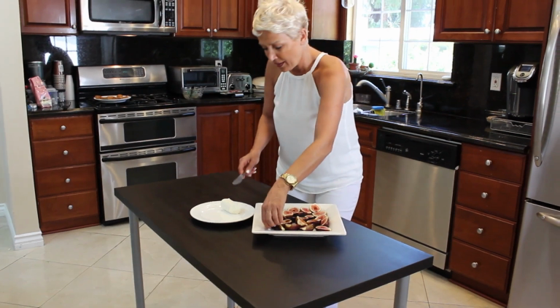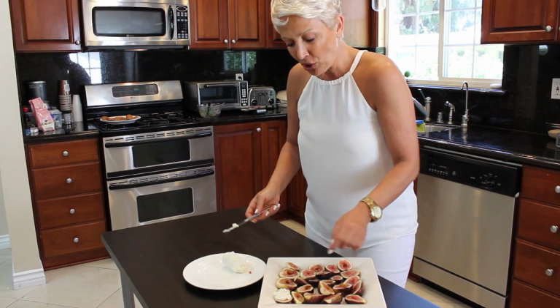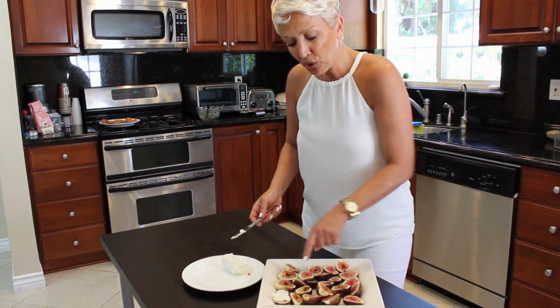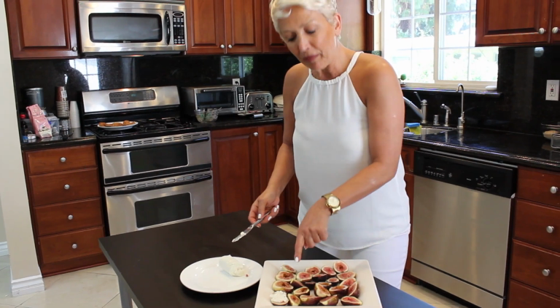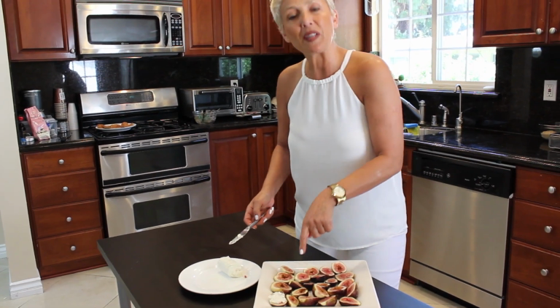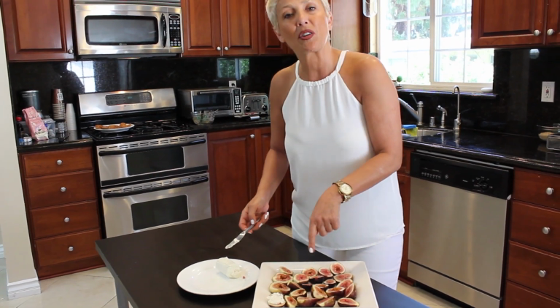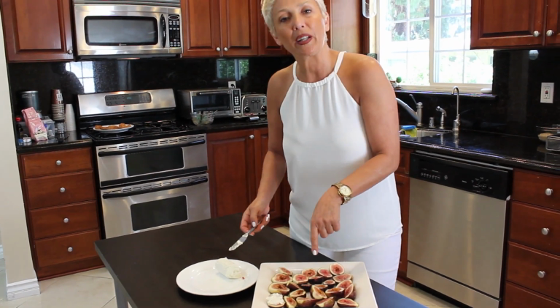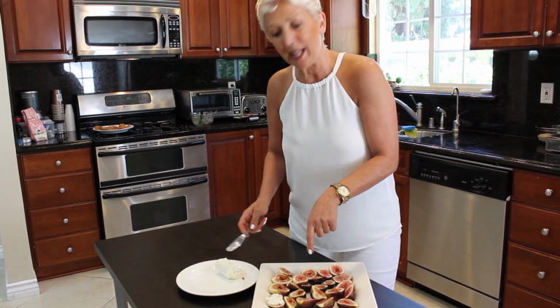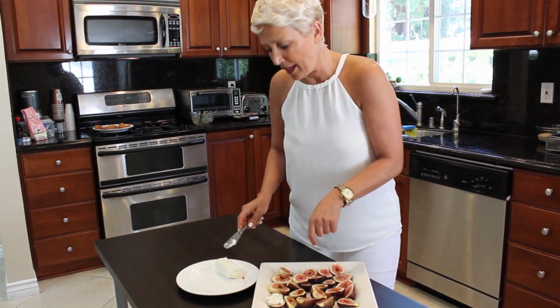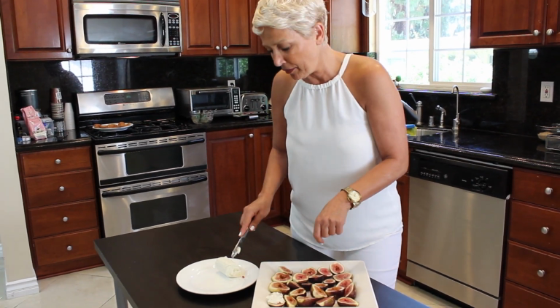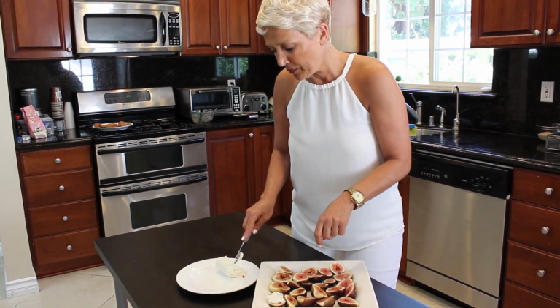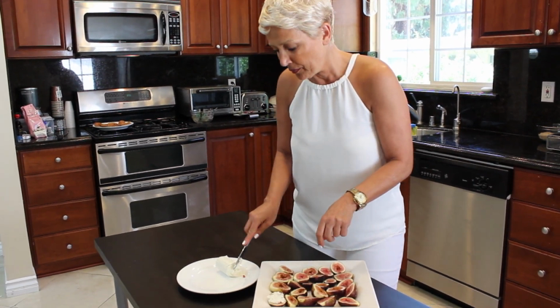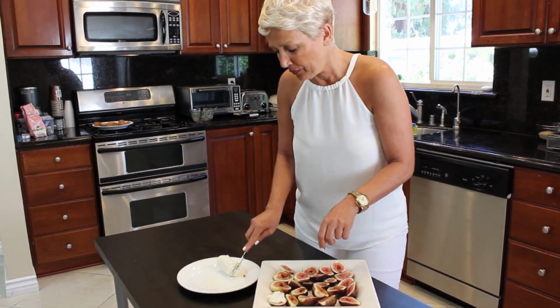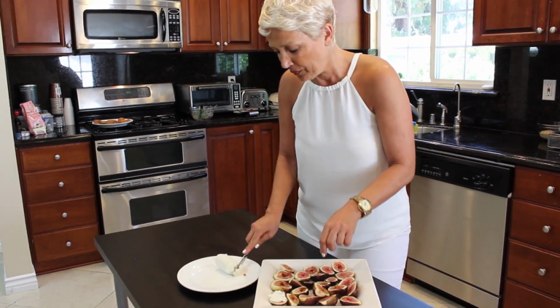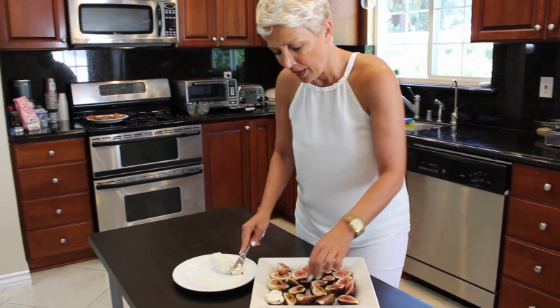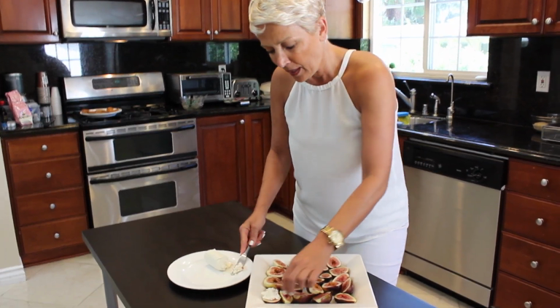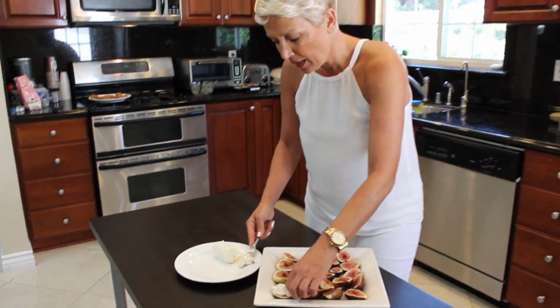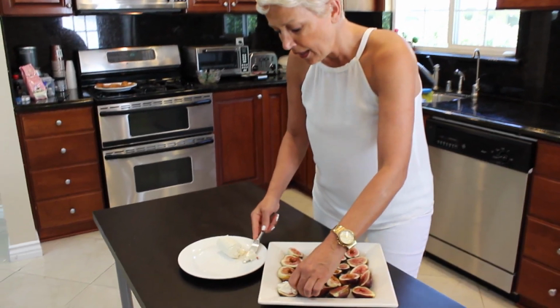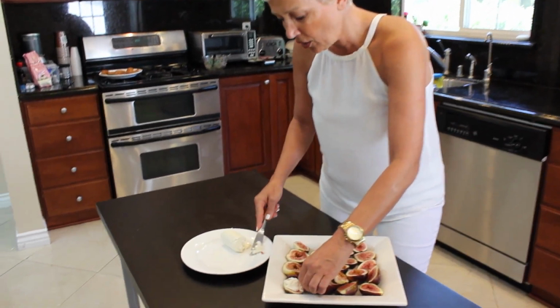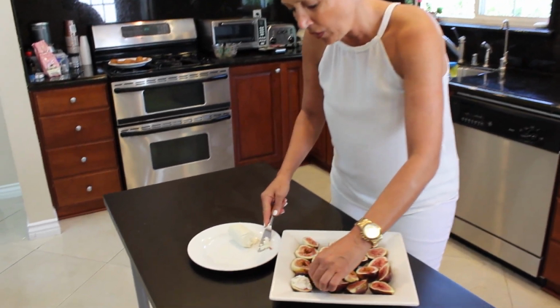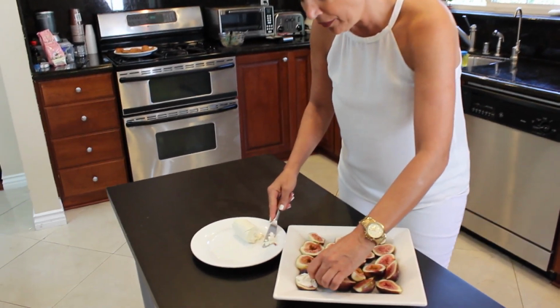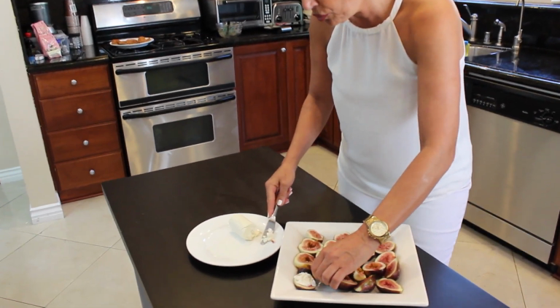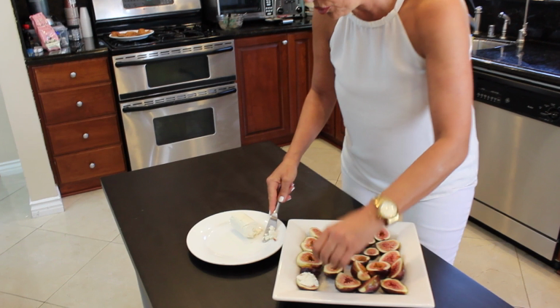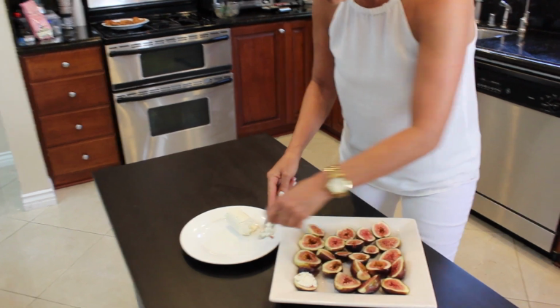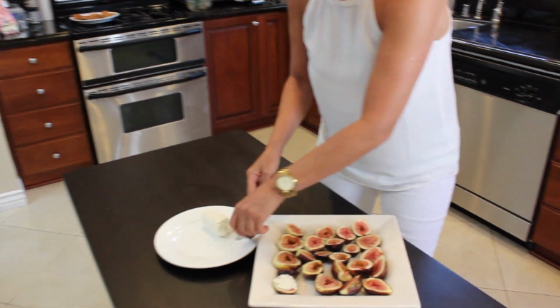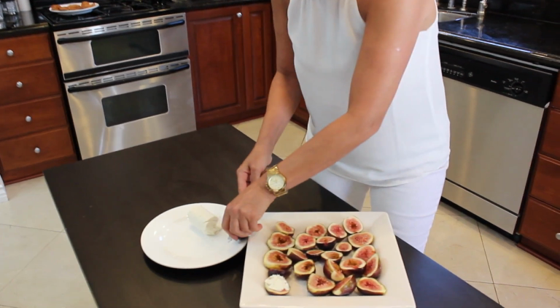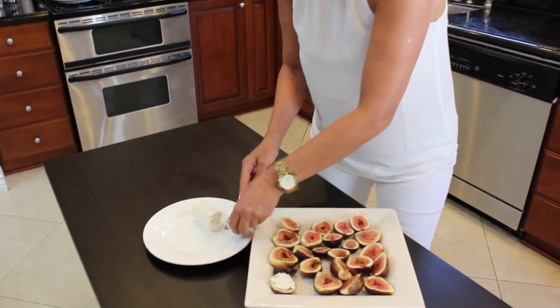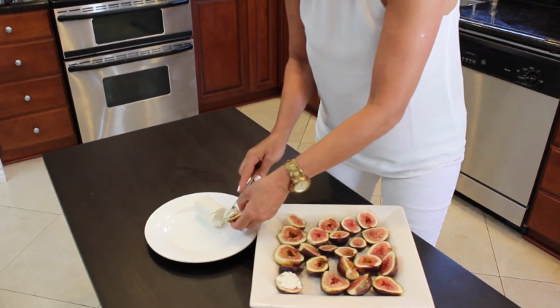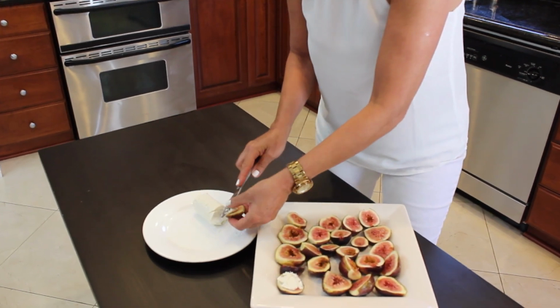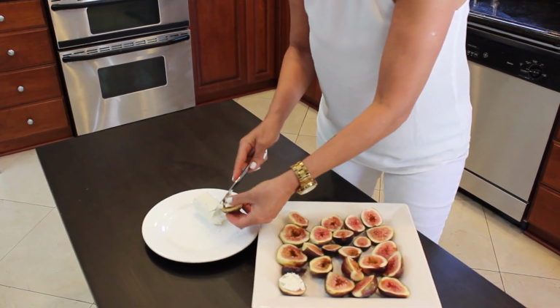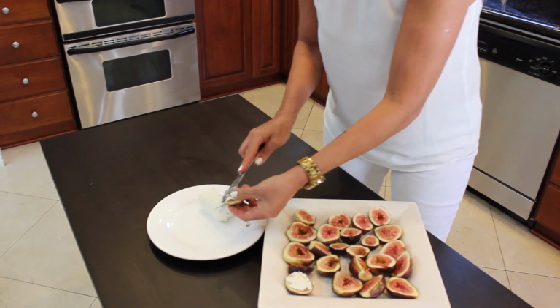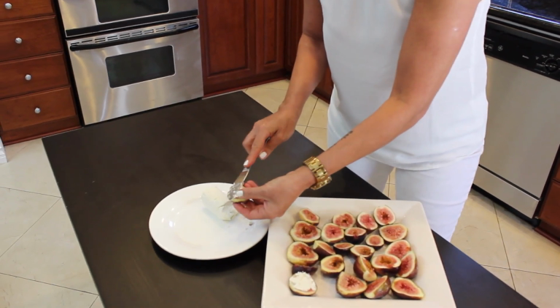Make sure the figs are cut in half. And all you have to do is just put the goat cheese on top of it.